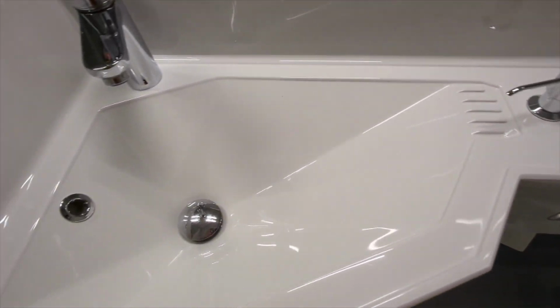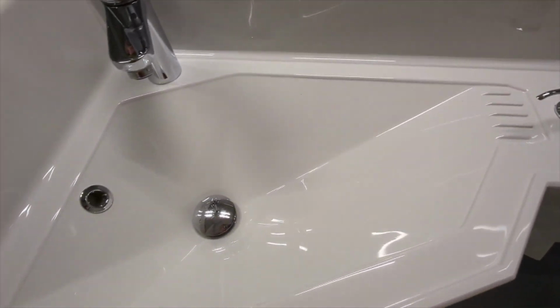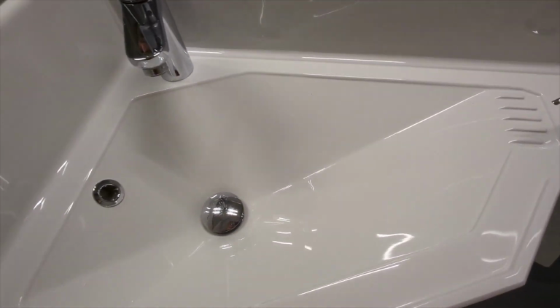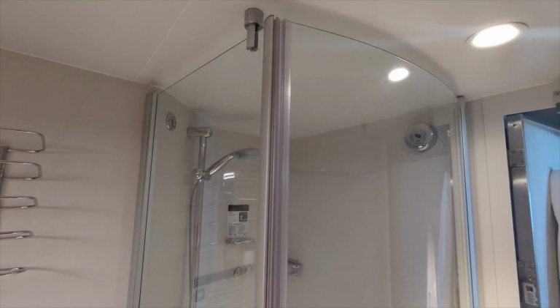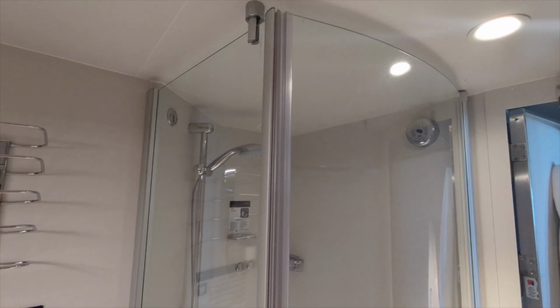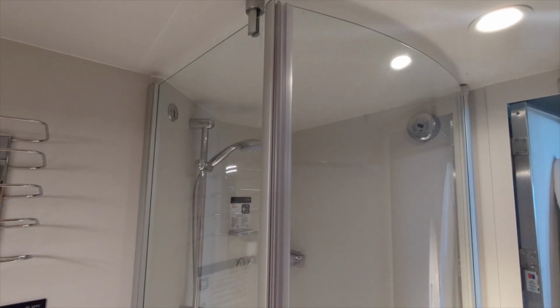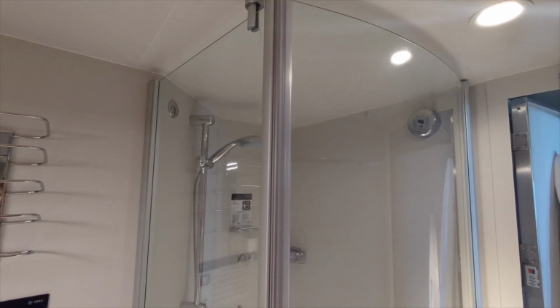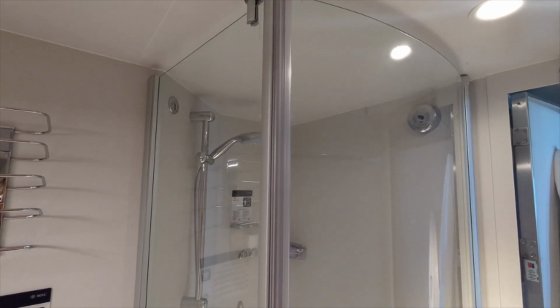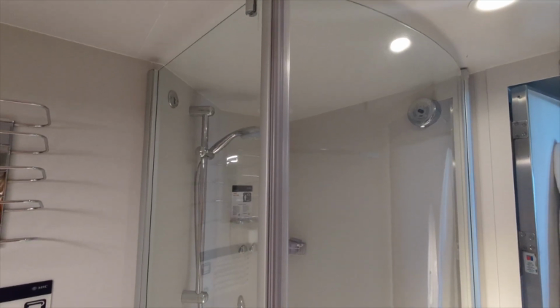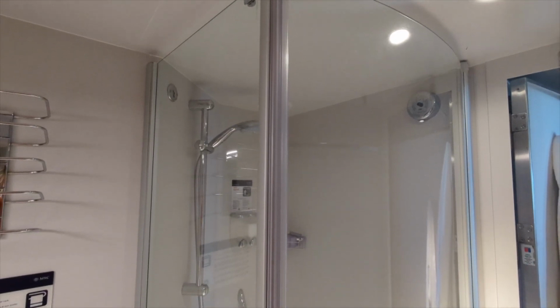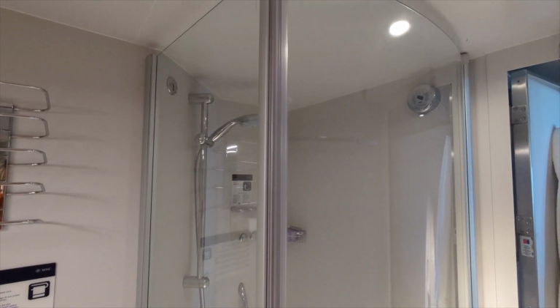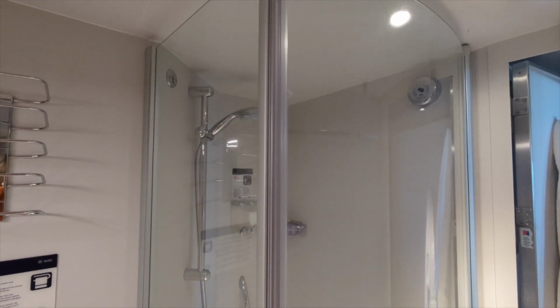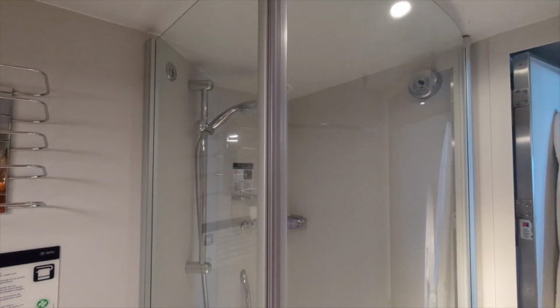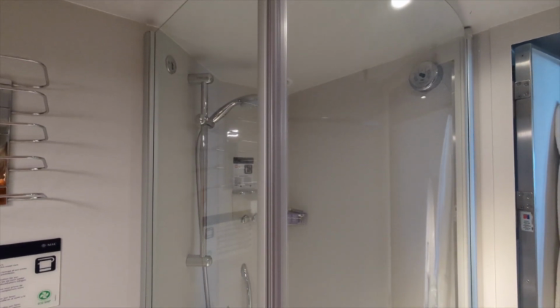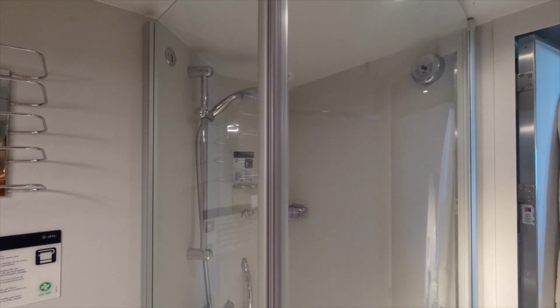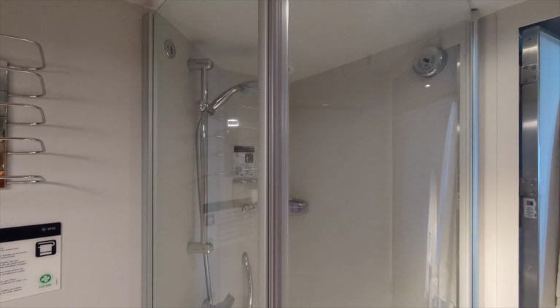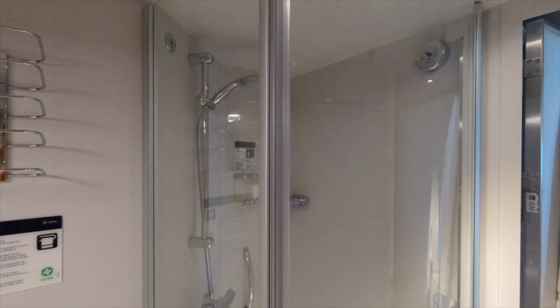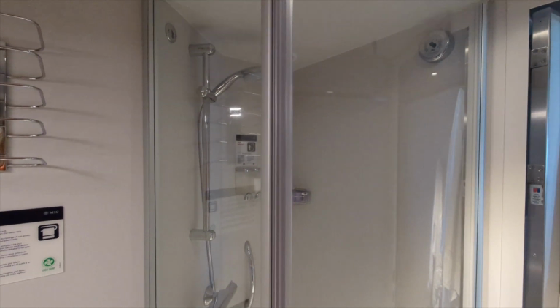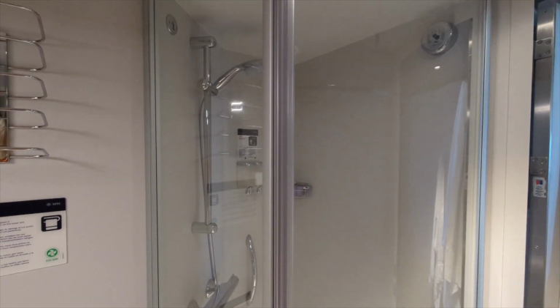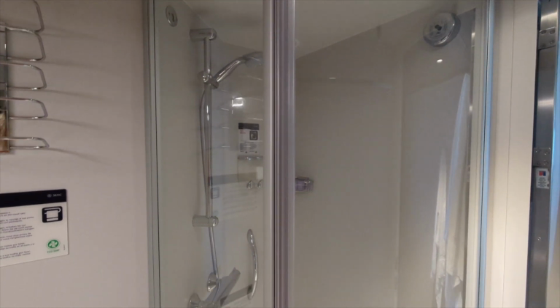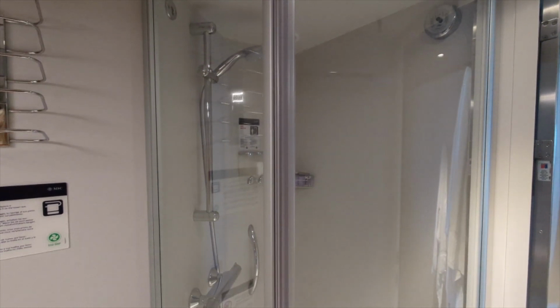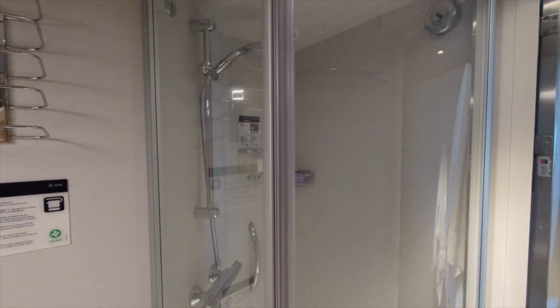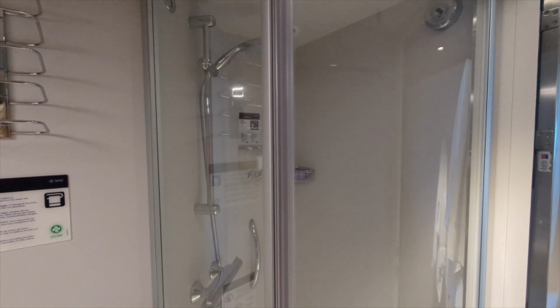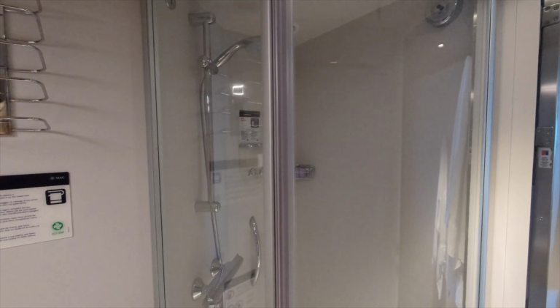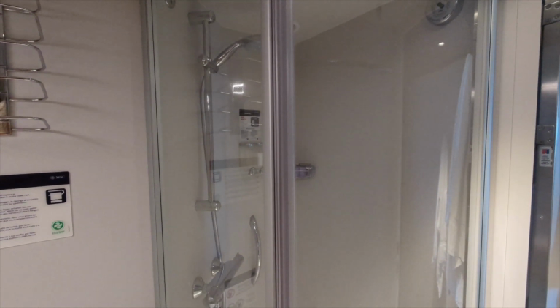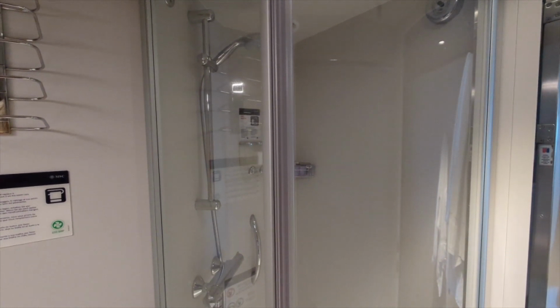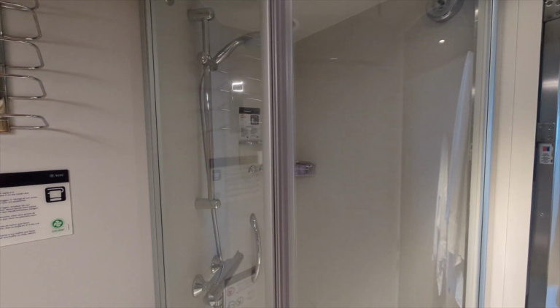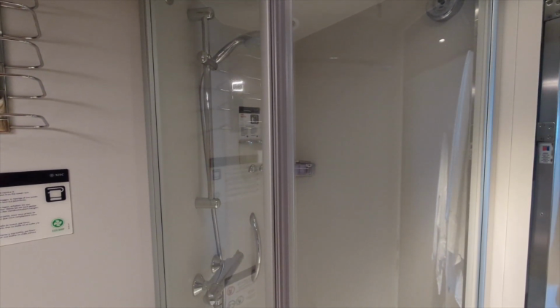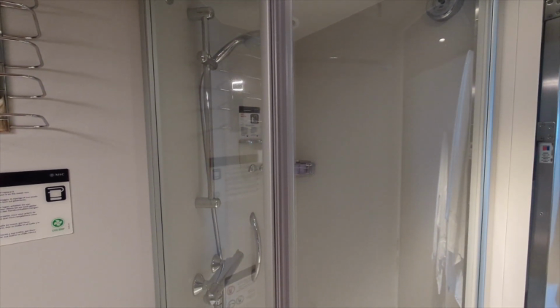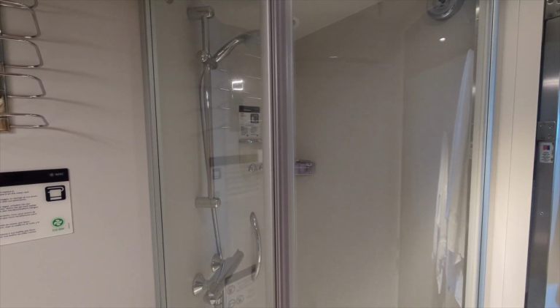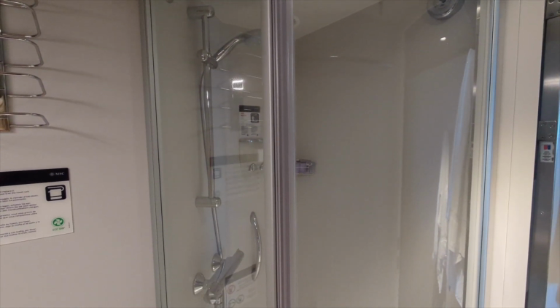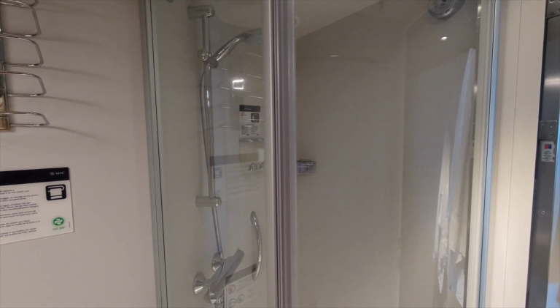Hope you enjoyed this look around a stateroom cabin on MSC Meraviglia. We'll see you in the next video.